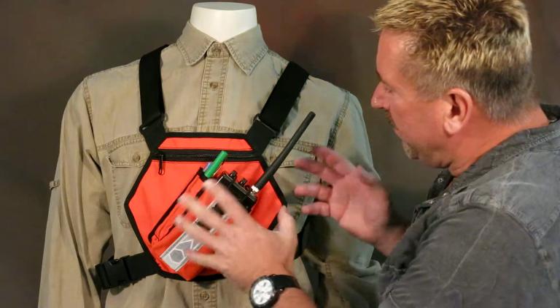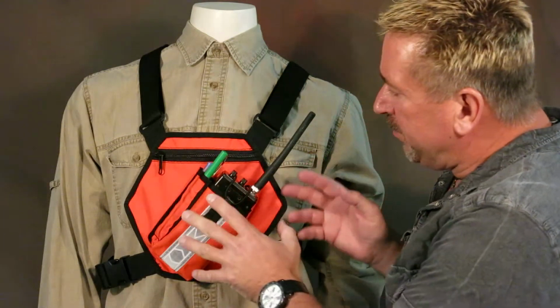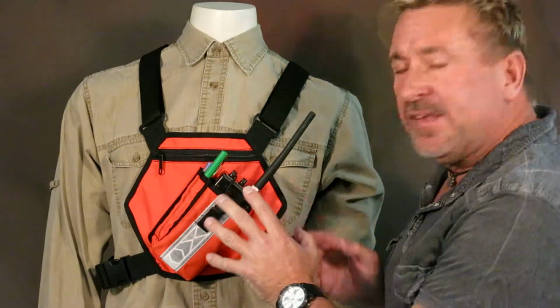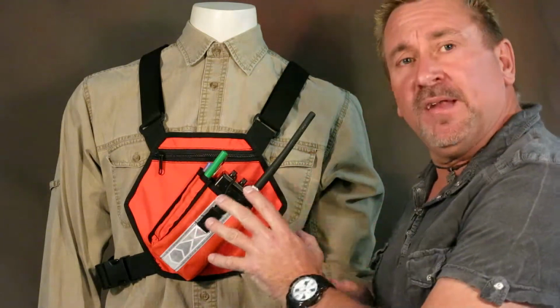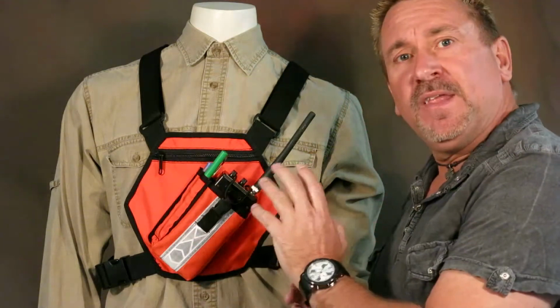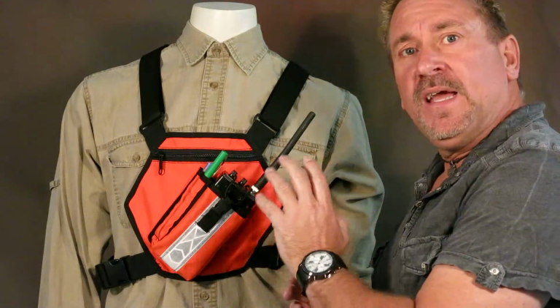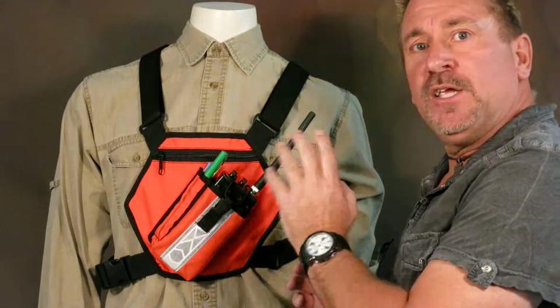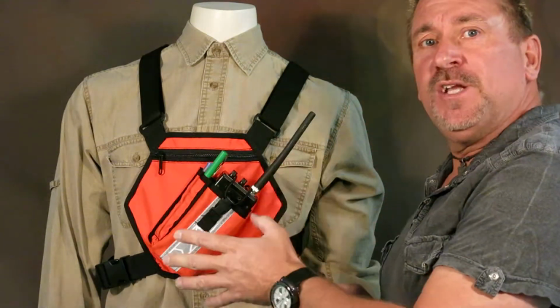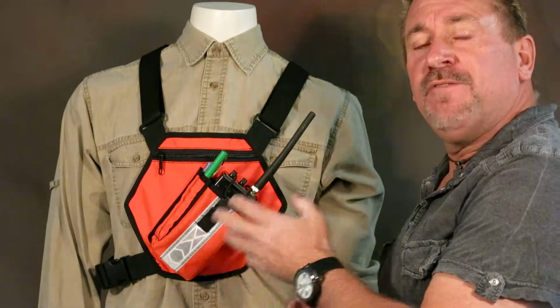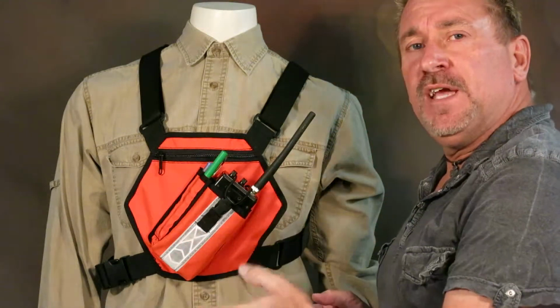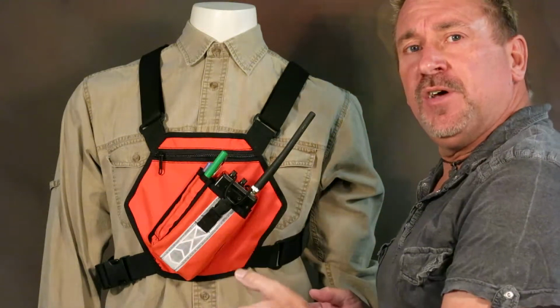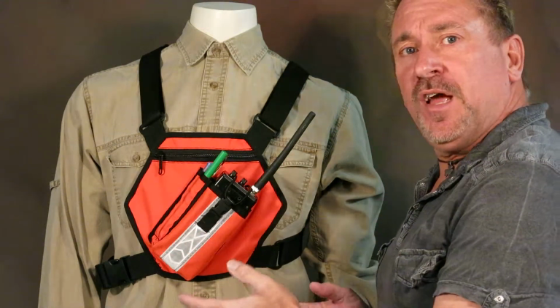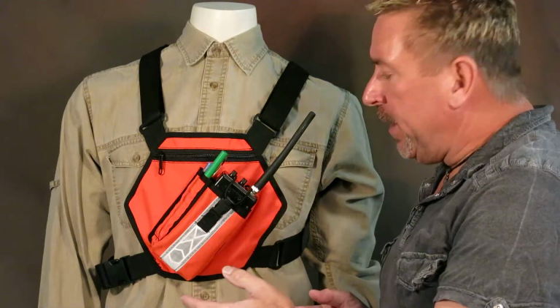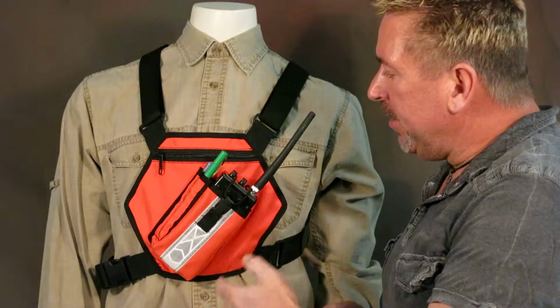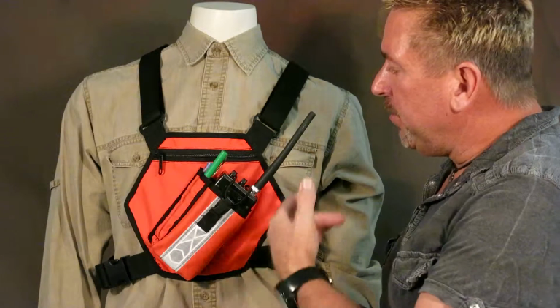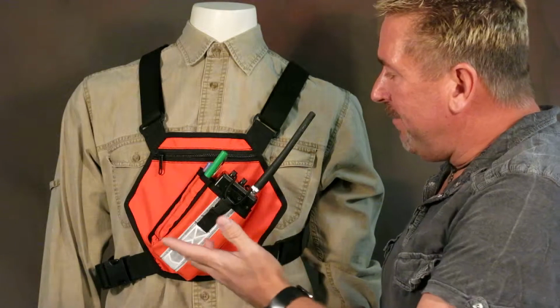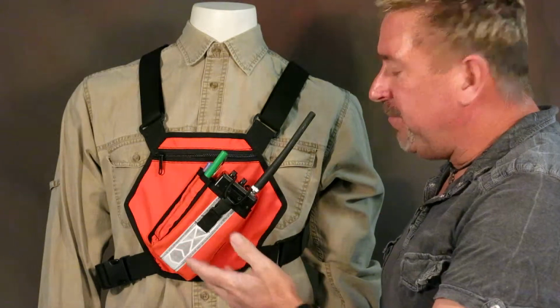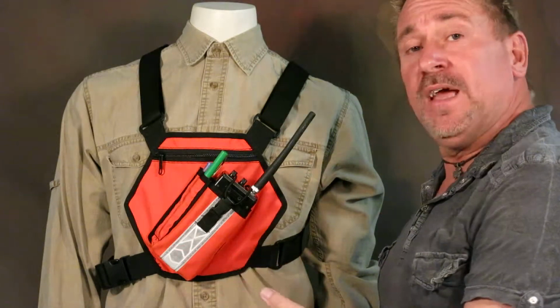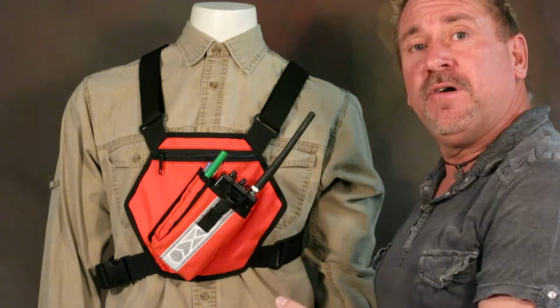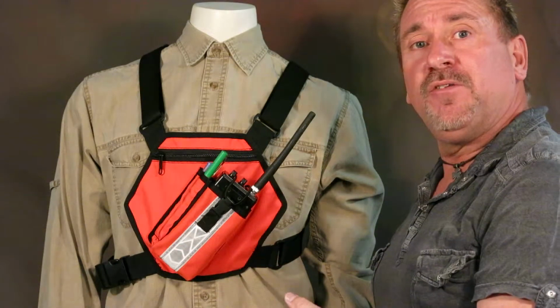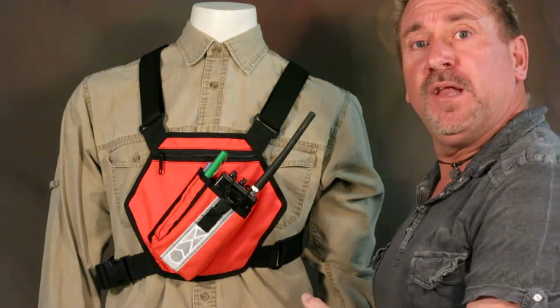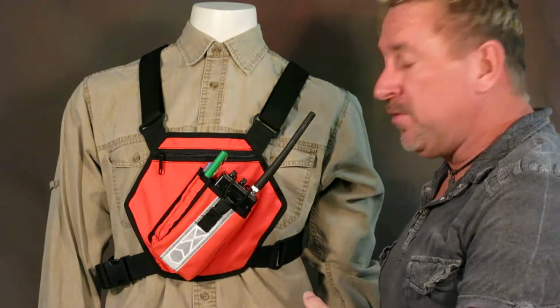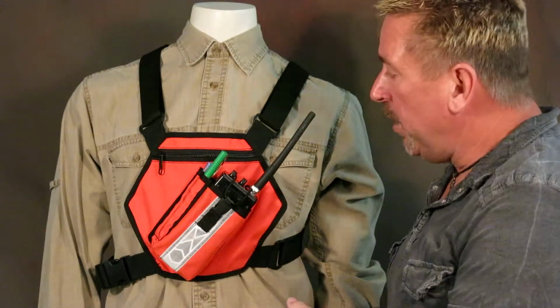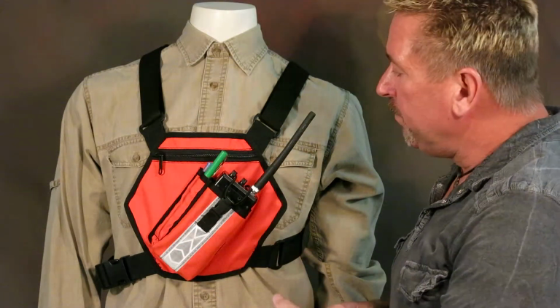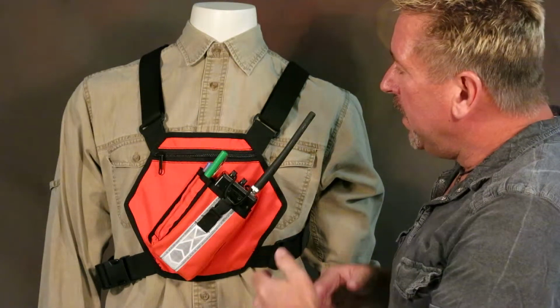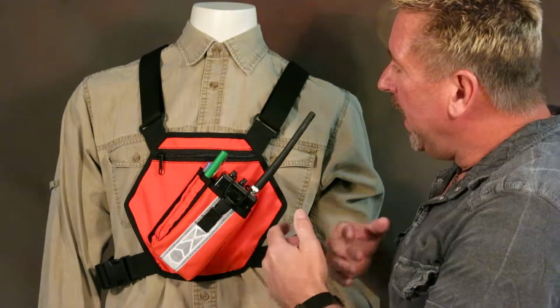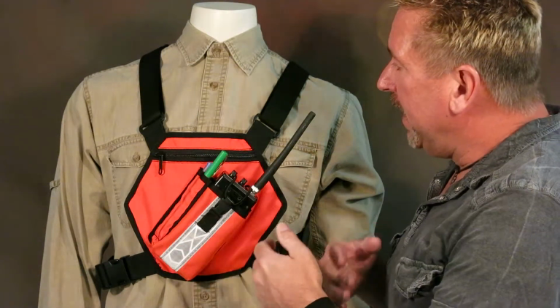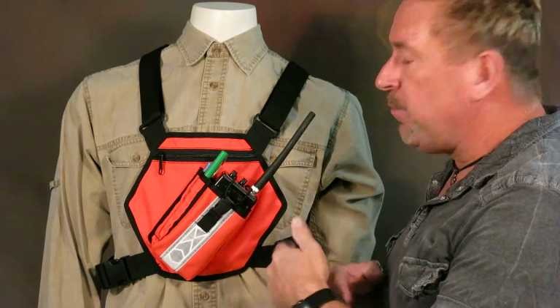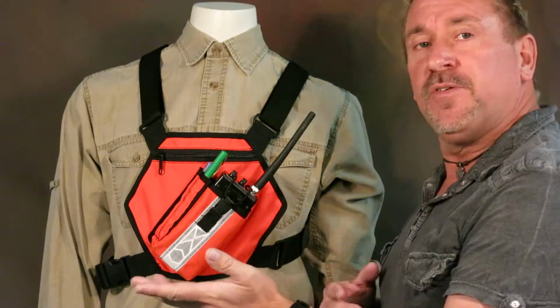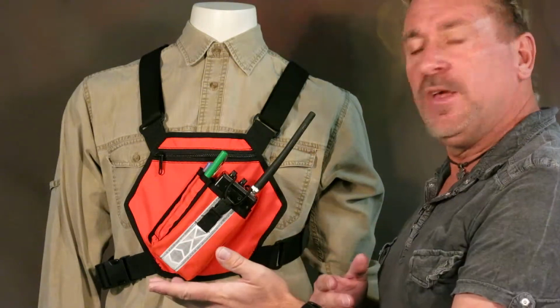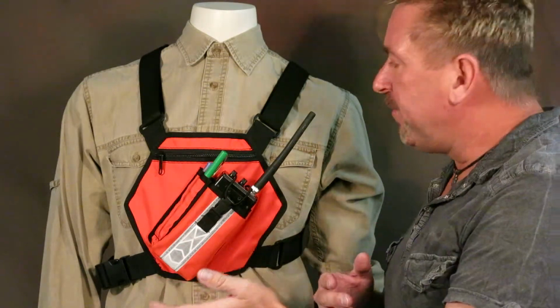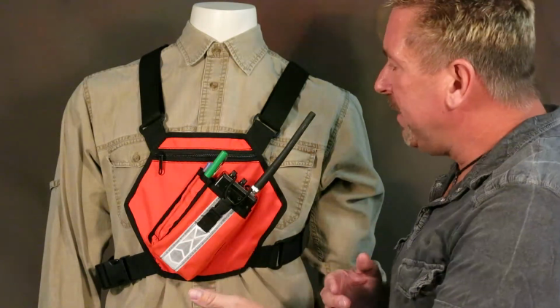This one's designed for the UHF, VHF style radios. We have one for the FRS radios as well — watch for that video.